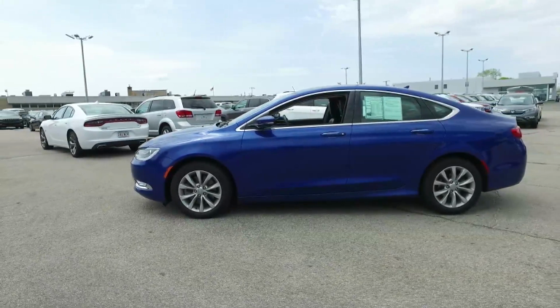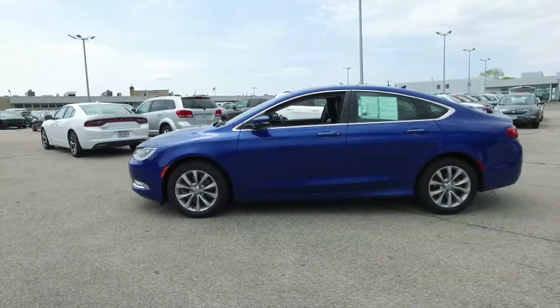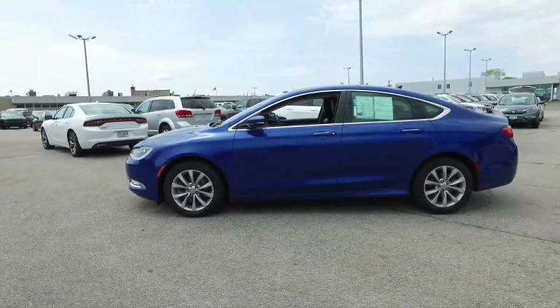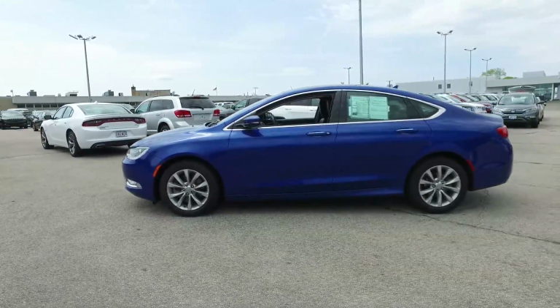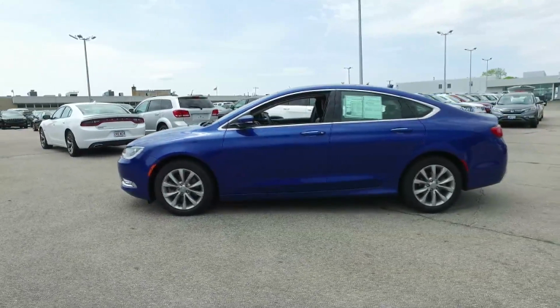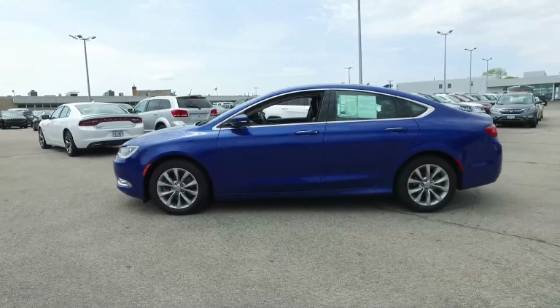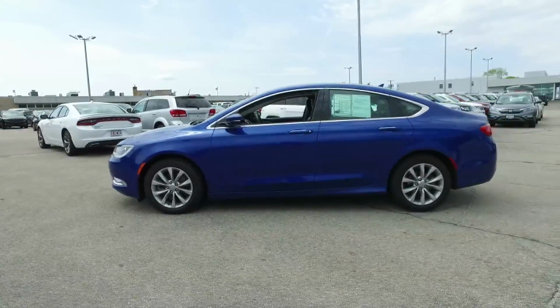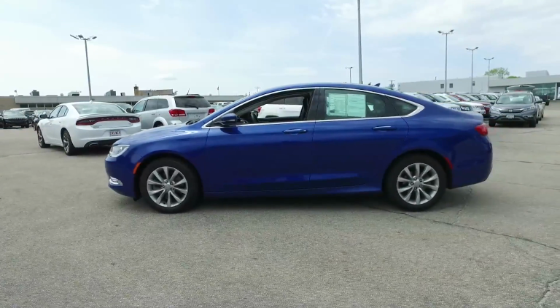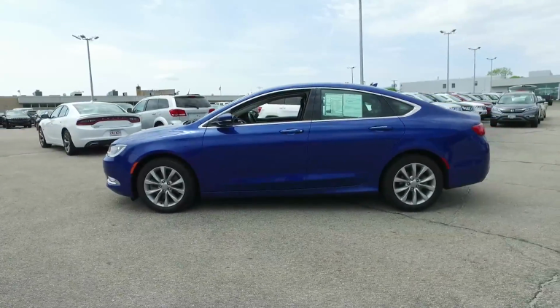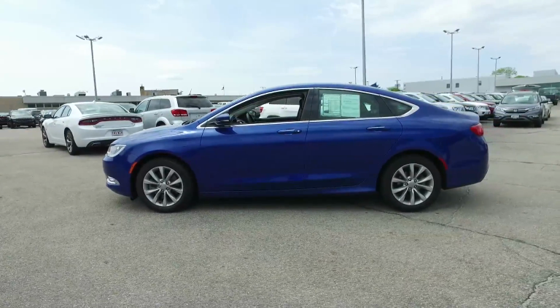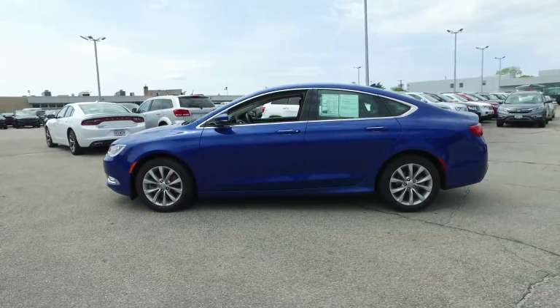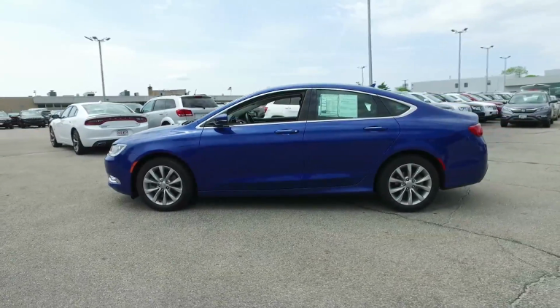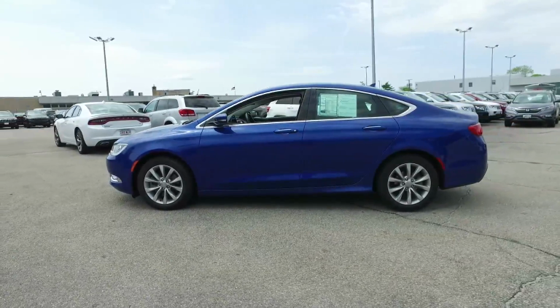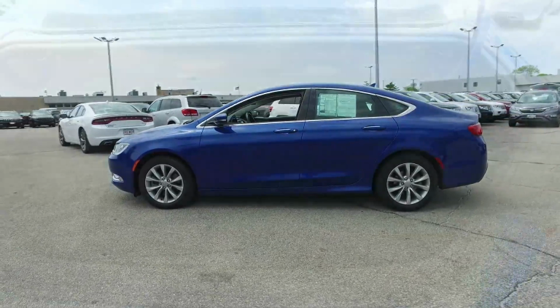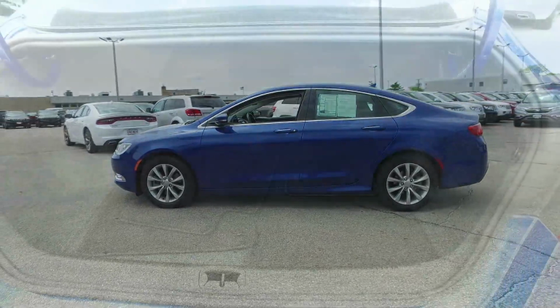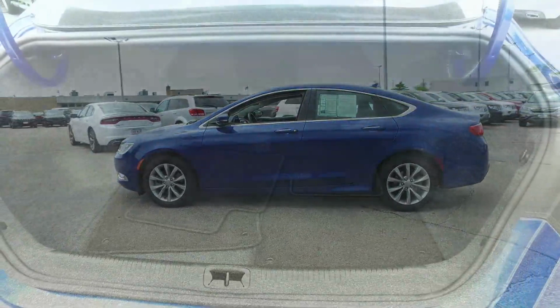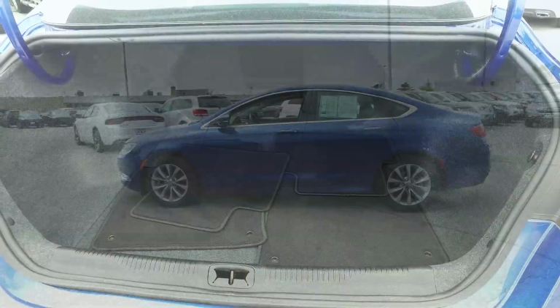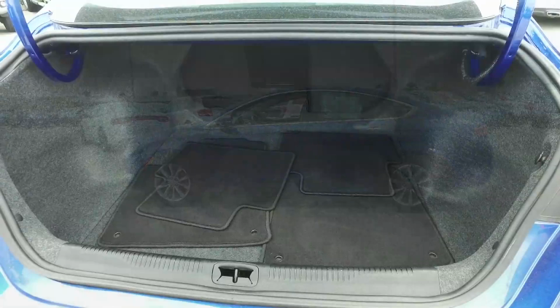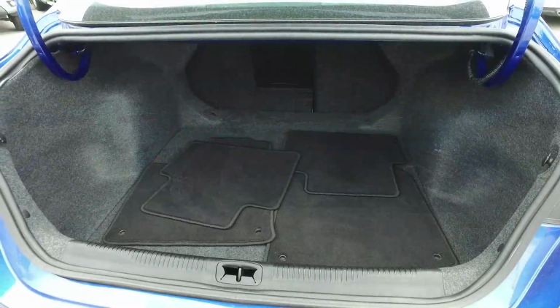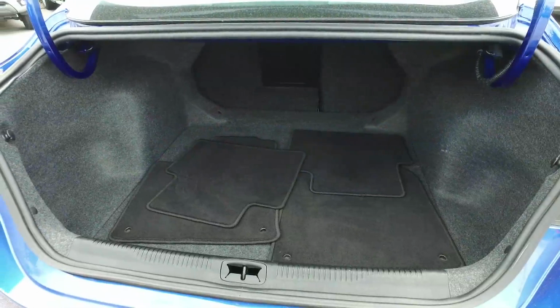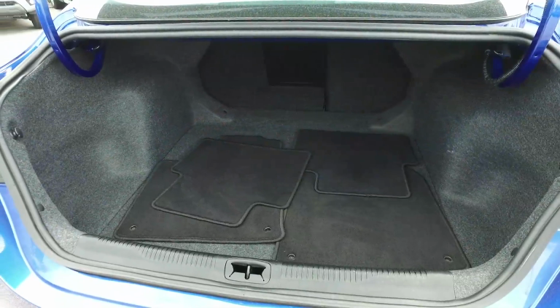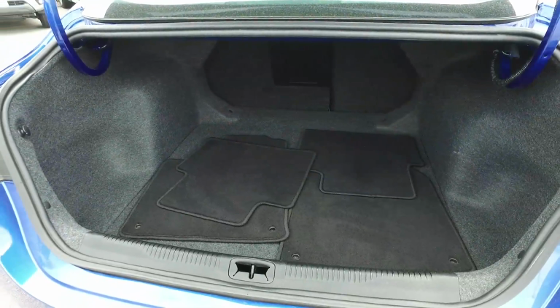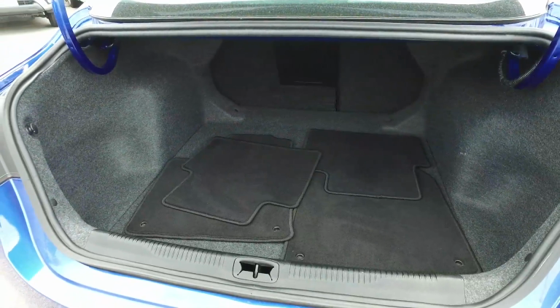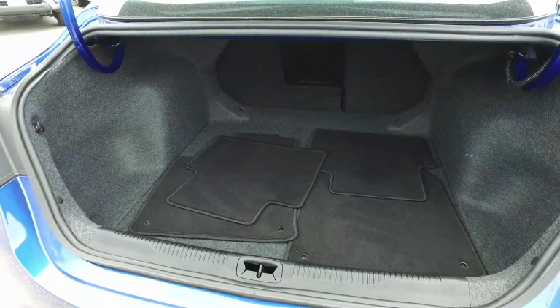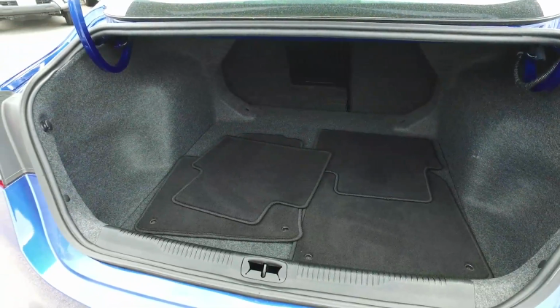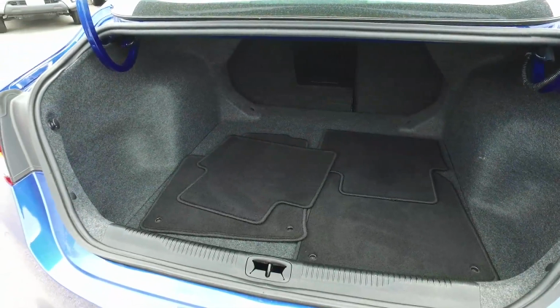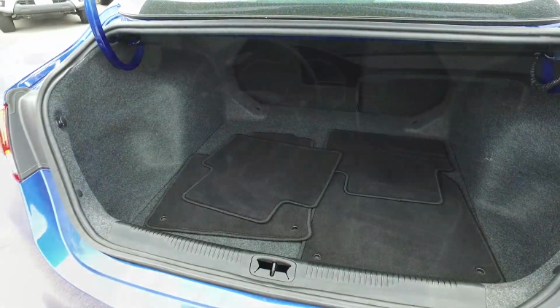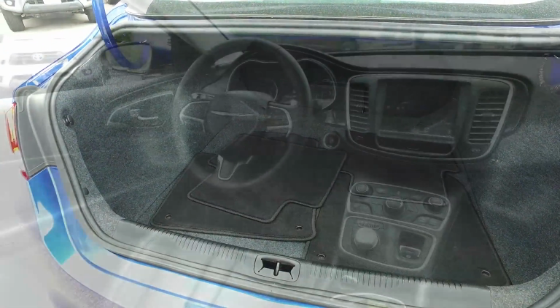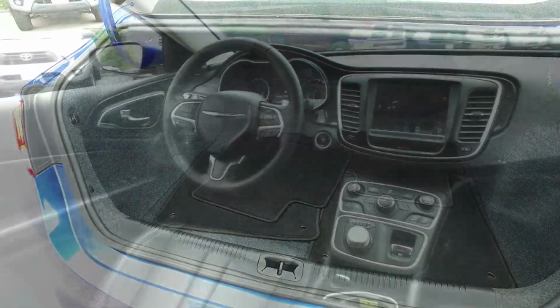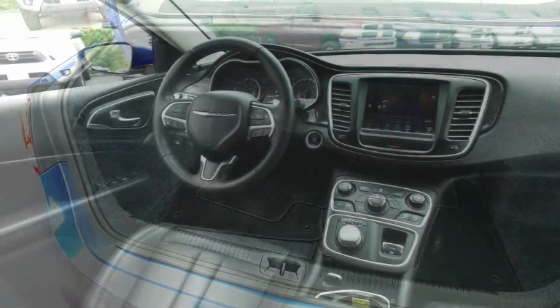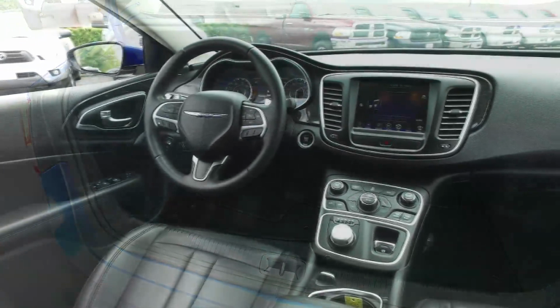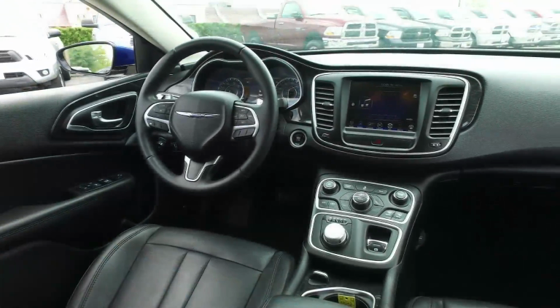You have the unmistakable 200 profile, a large trunk, and so many nice touches inside.